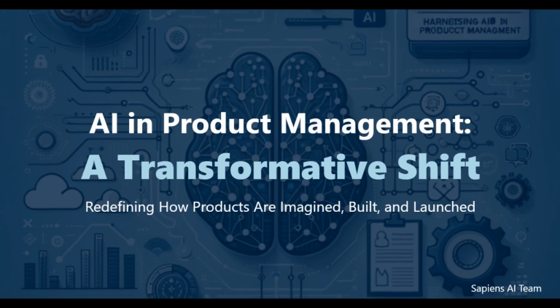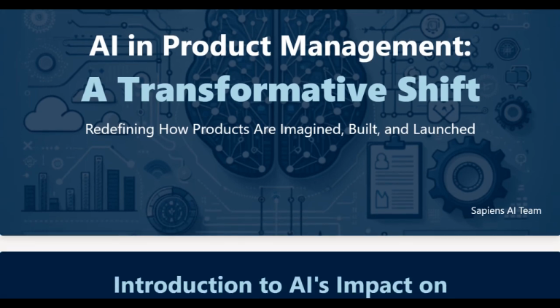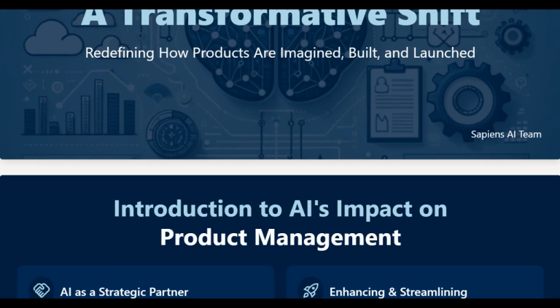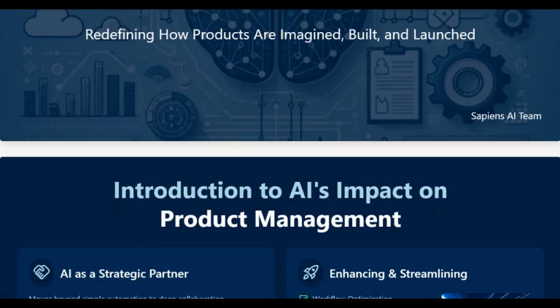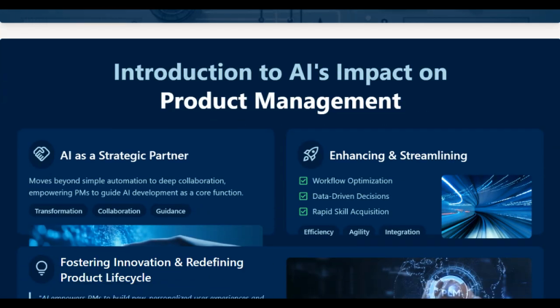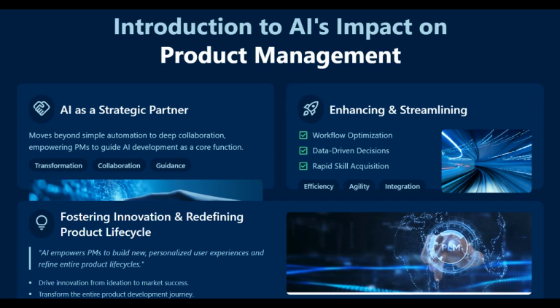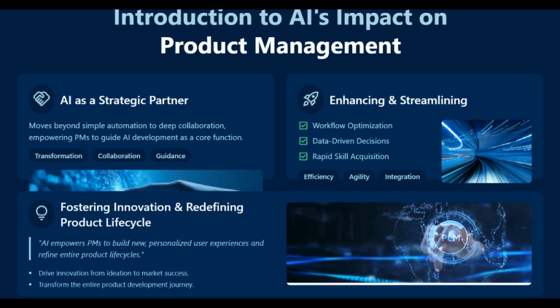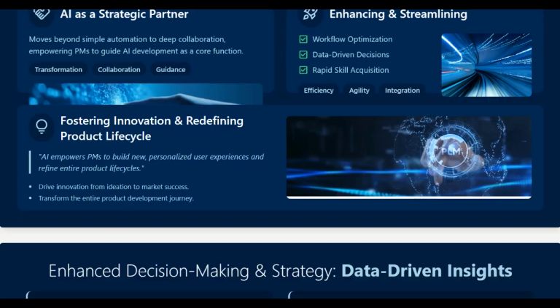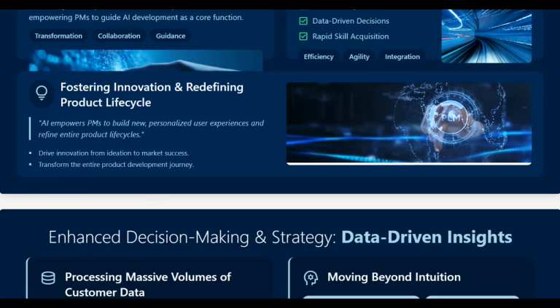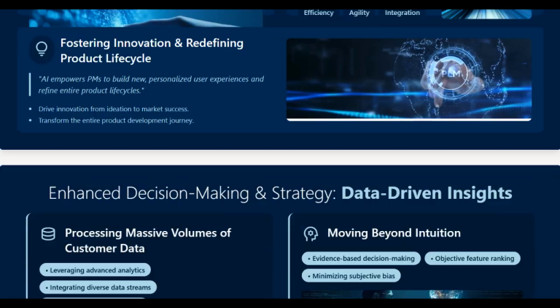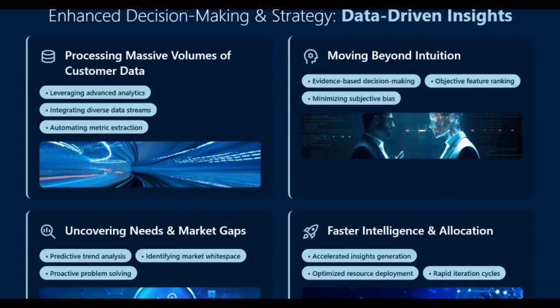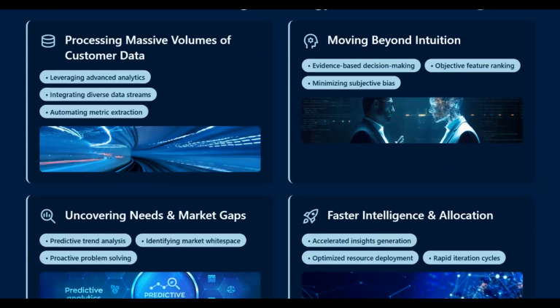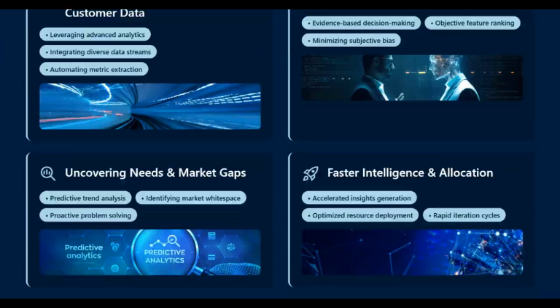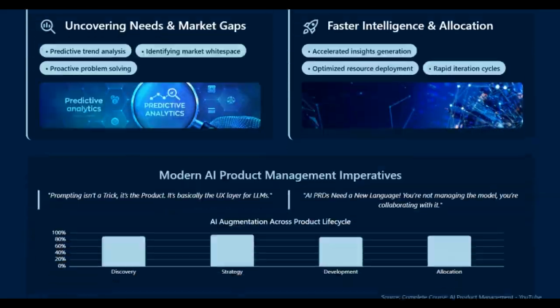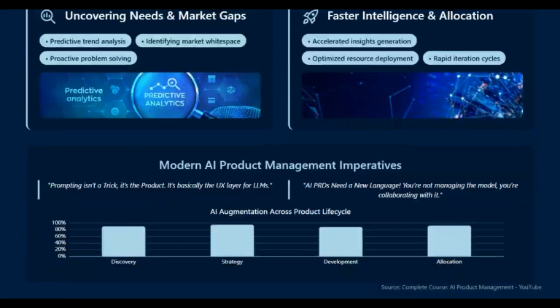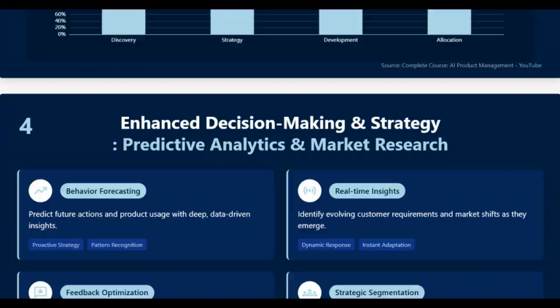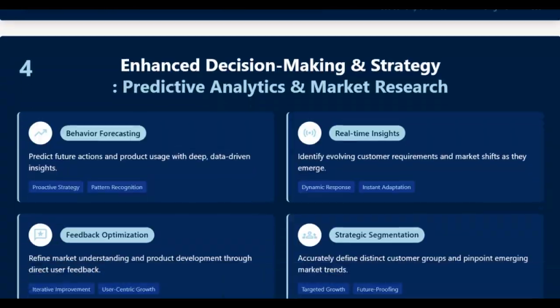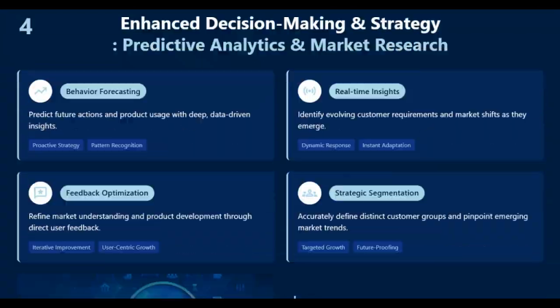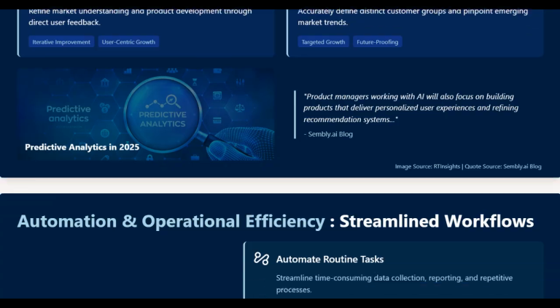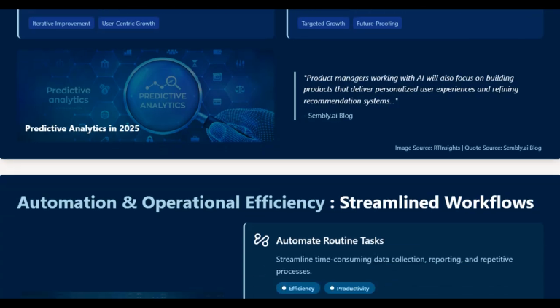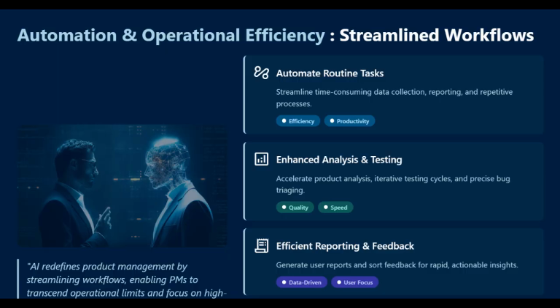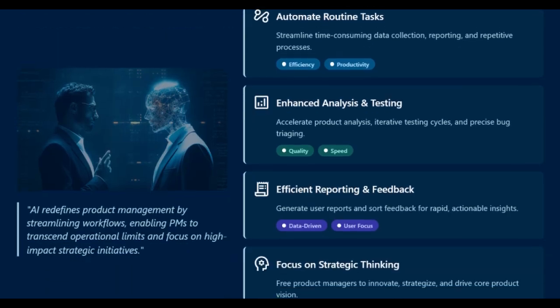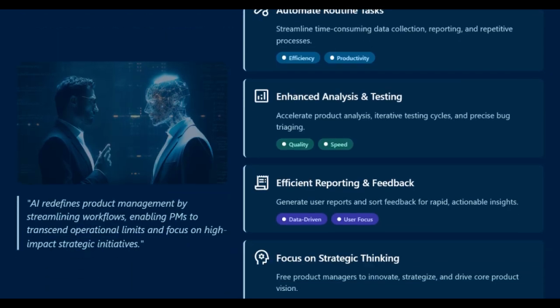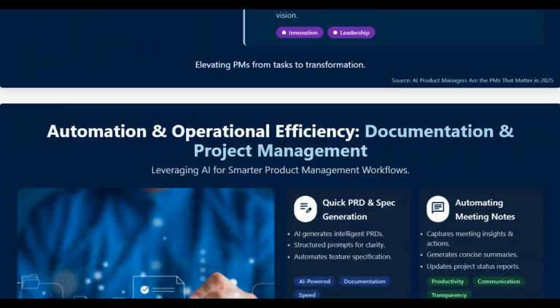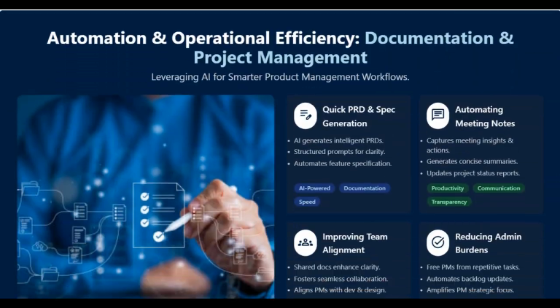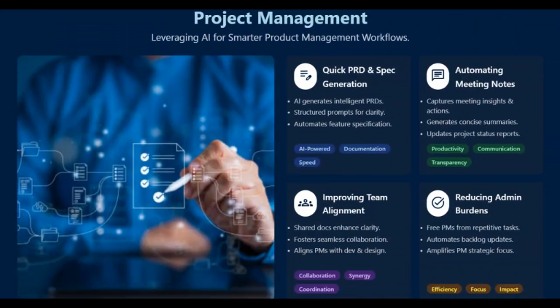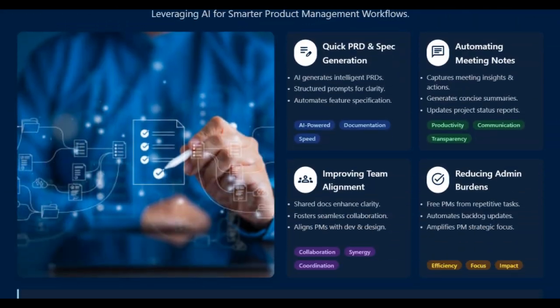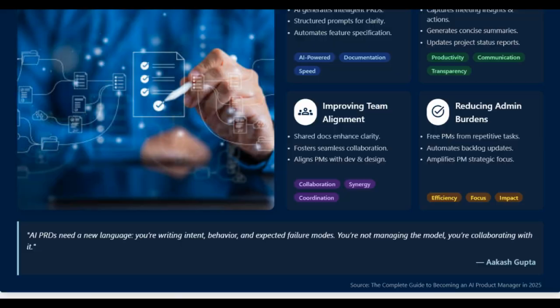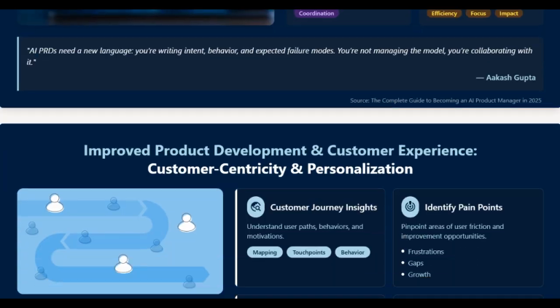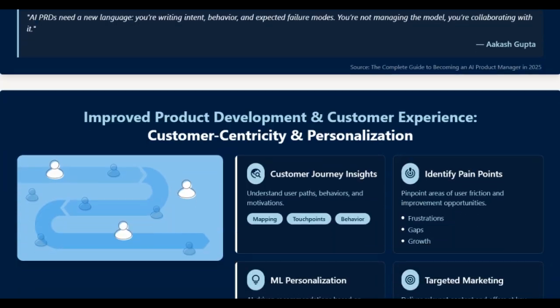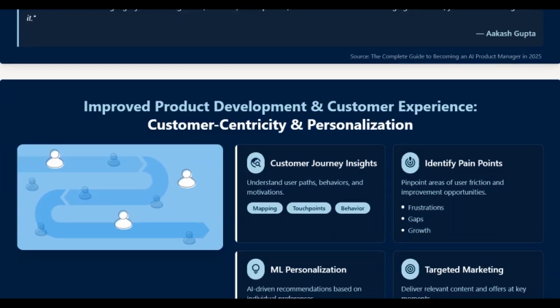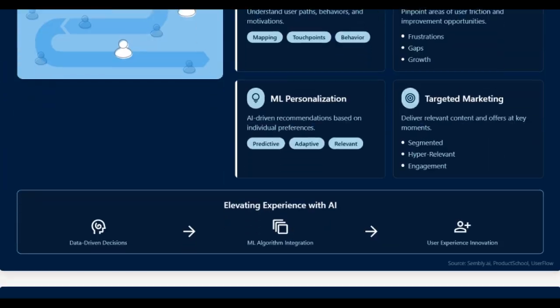Would you believe it? I created this entire PowerPoint presentation in less than 2 minutes. And no, I am not kidding.